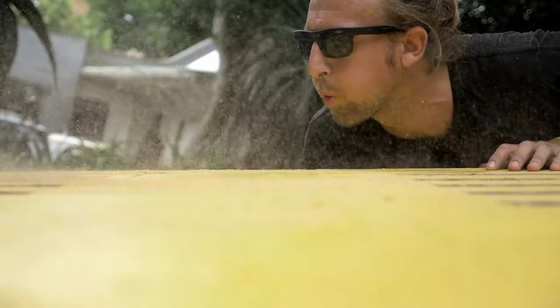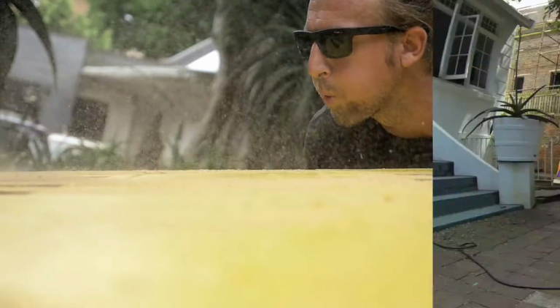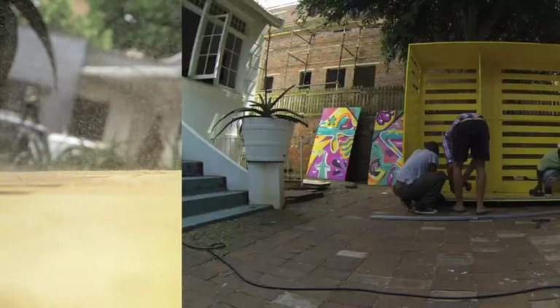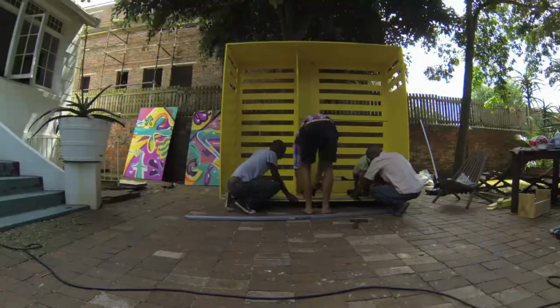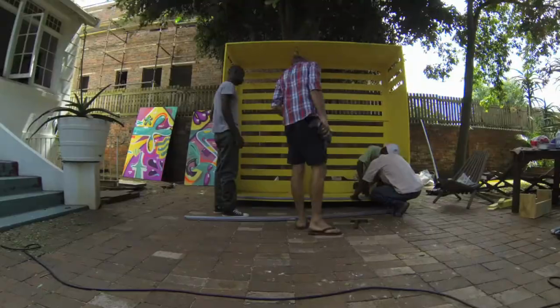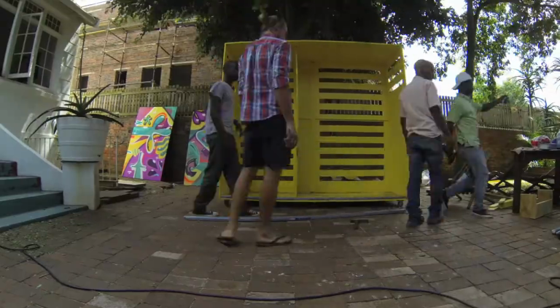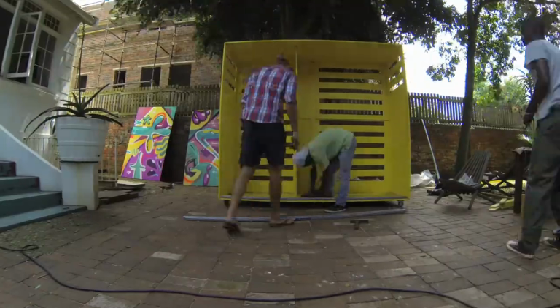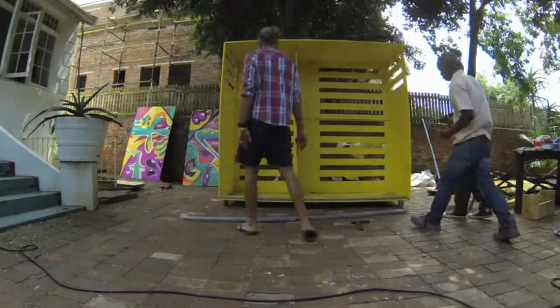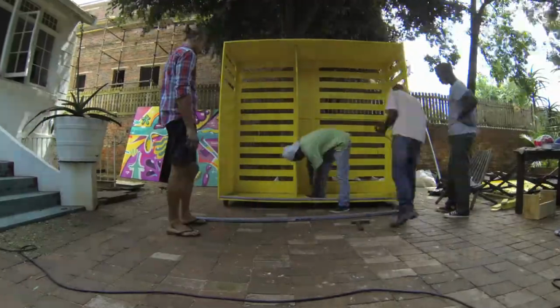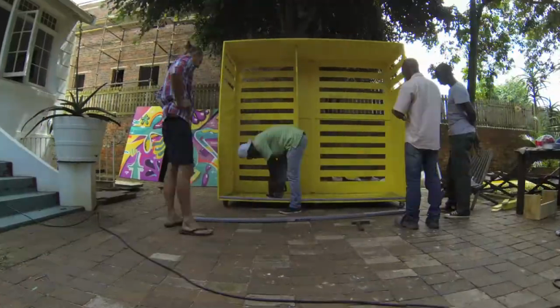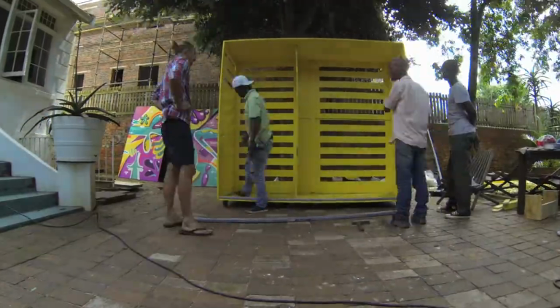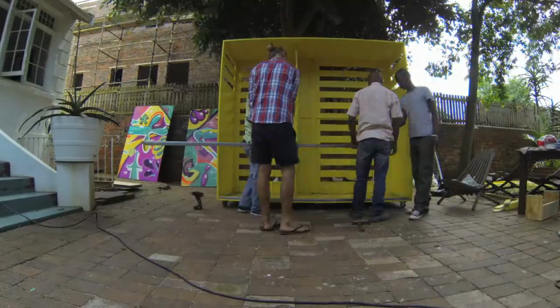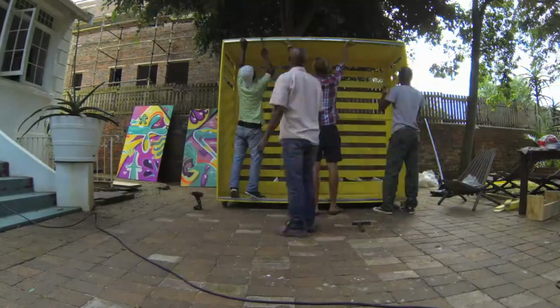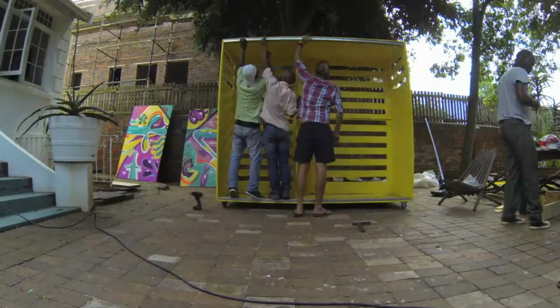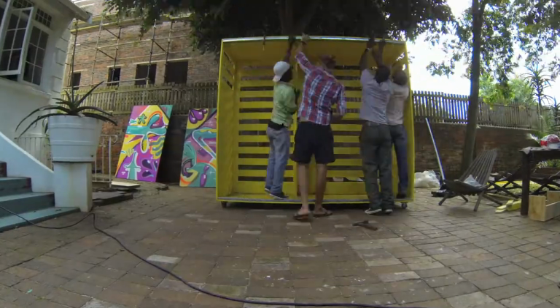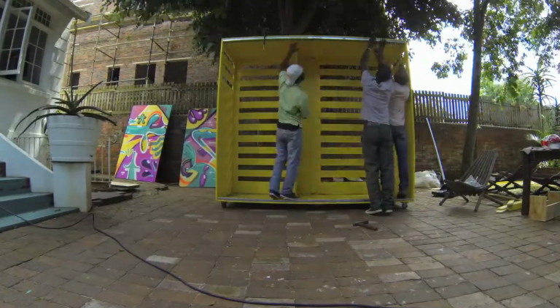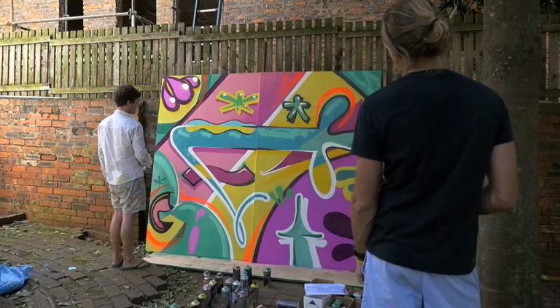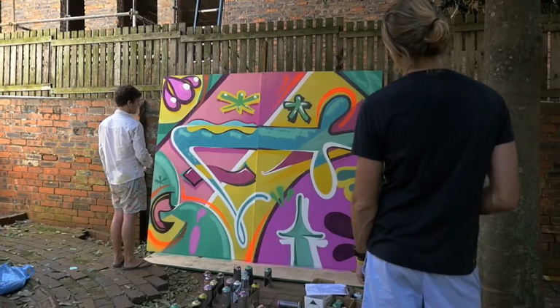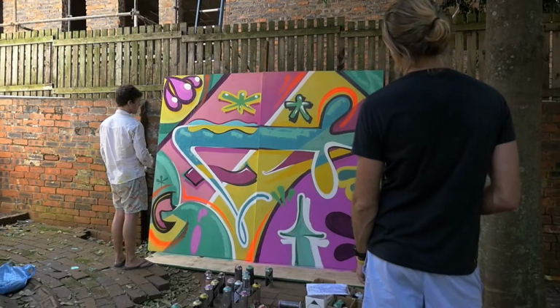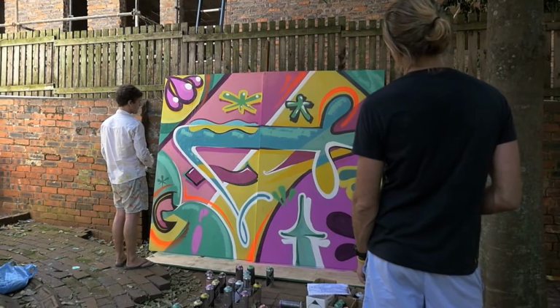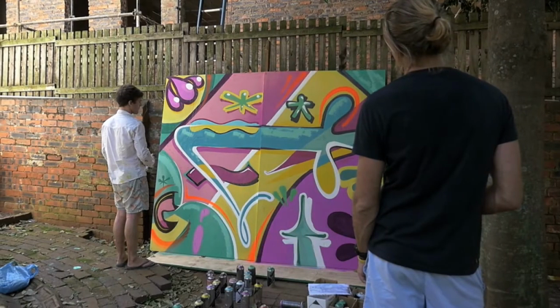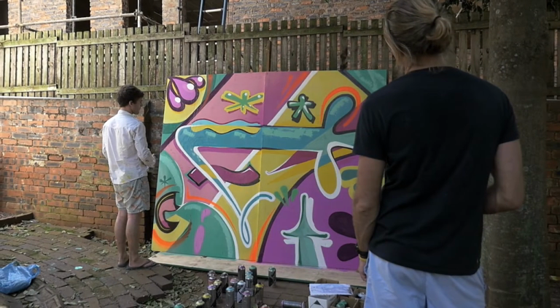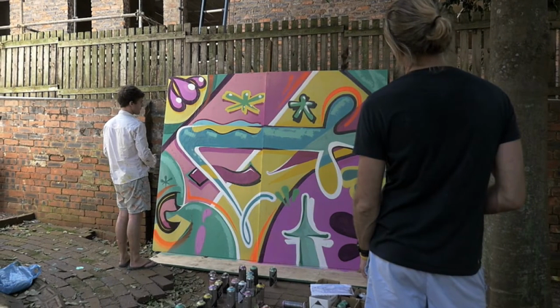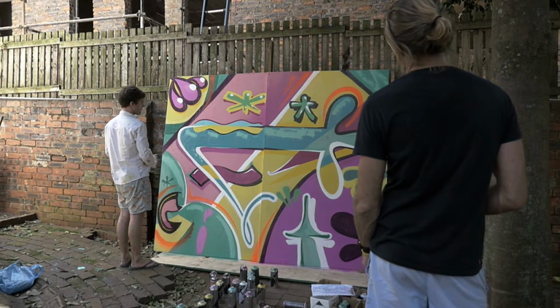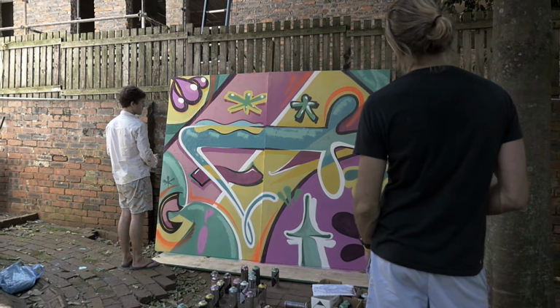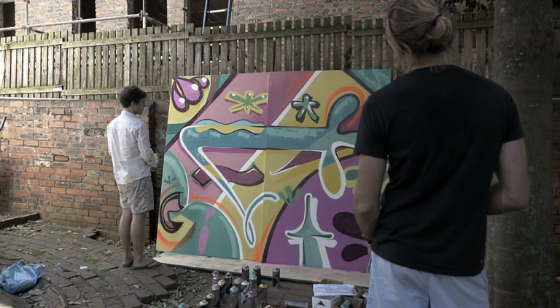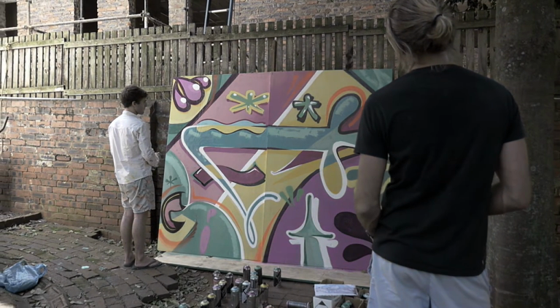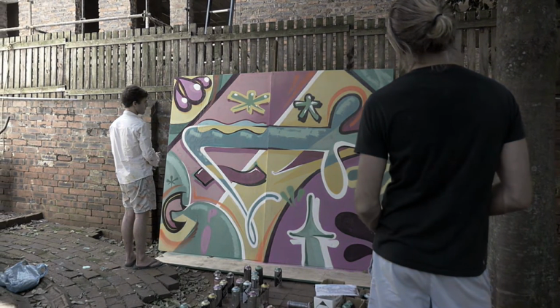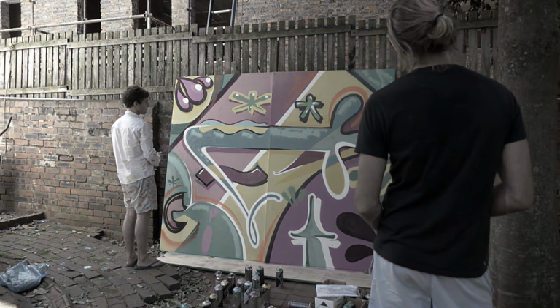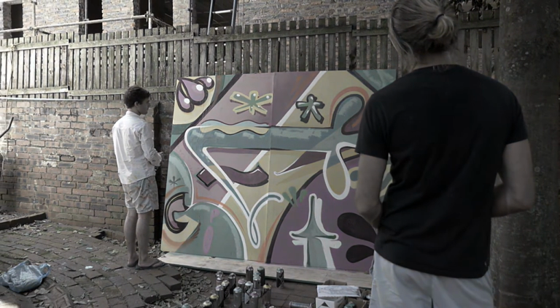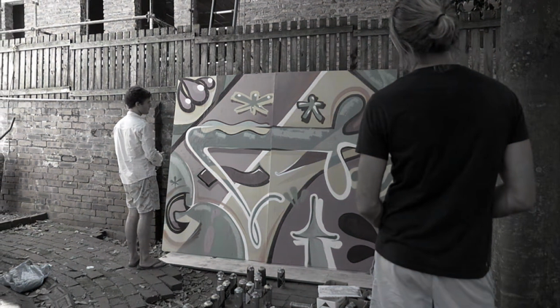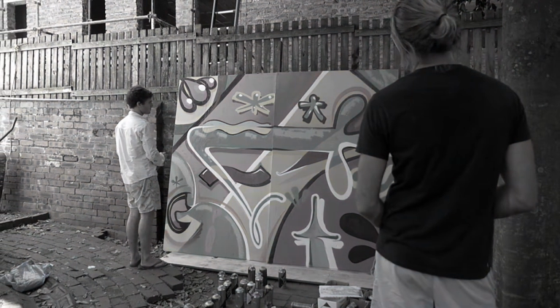While we were busy with the construction of the cupboard, we had a good friend Giffy come in and do this really cool piece on the front of the door.